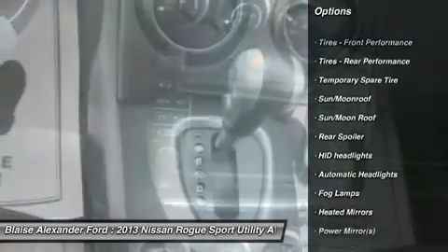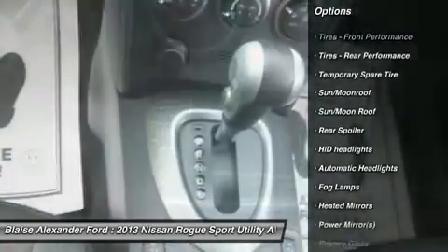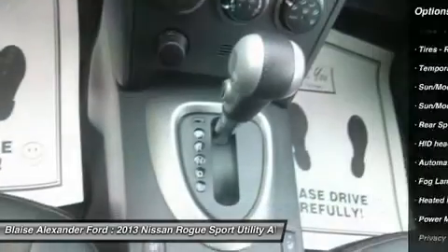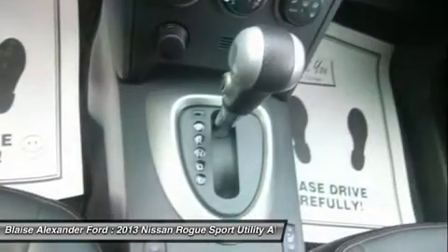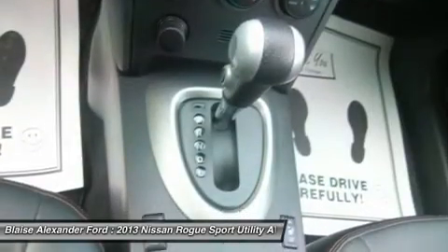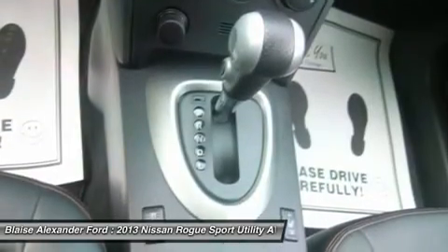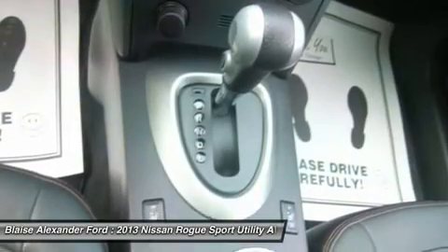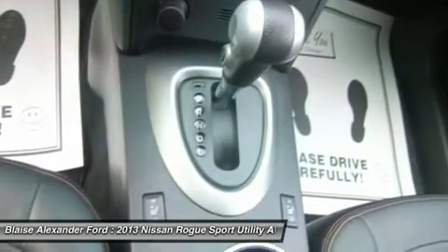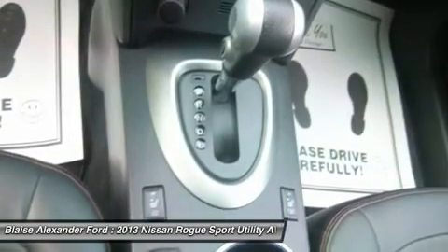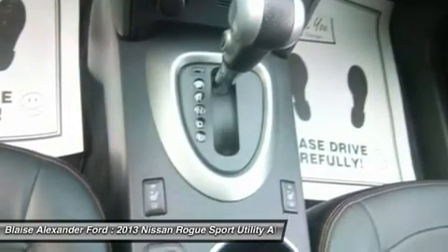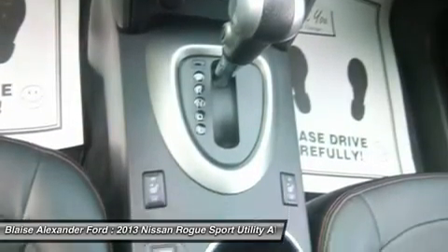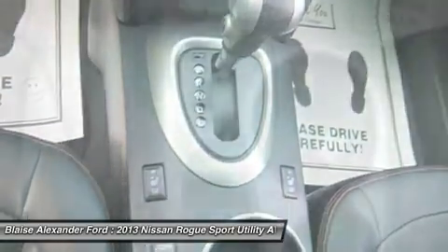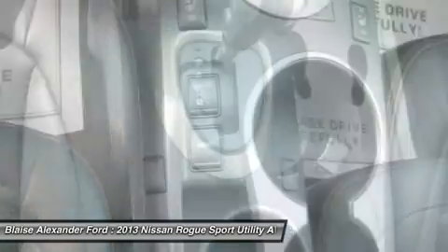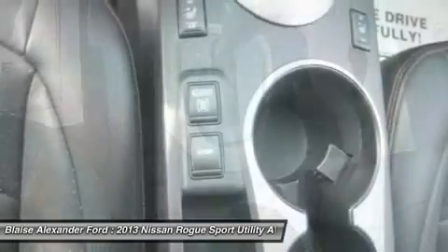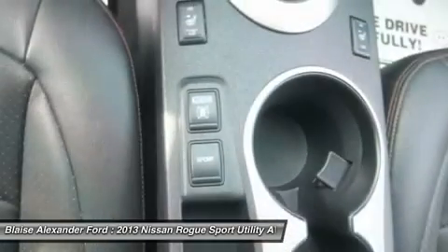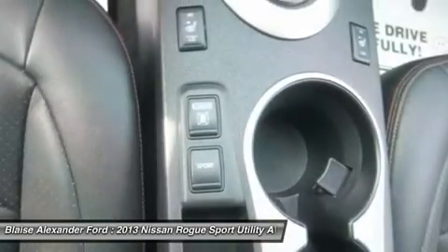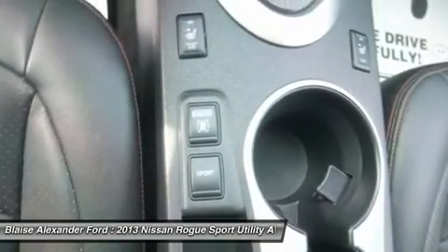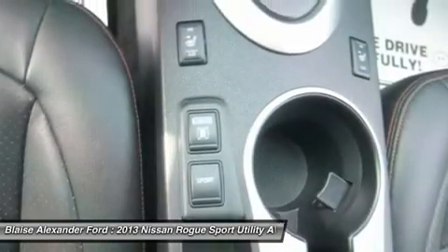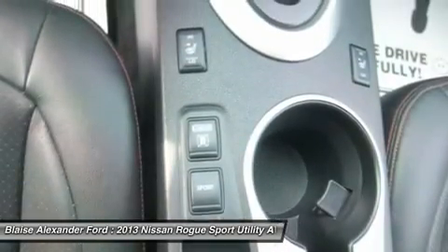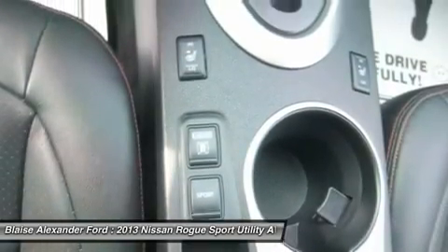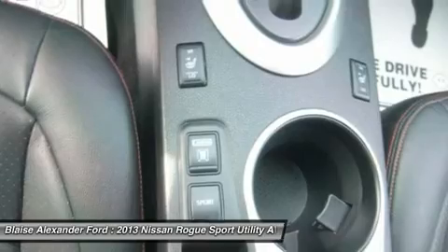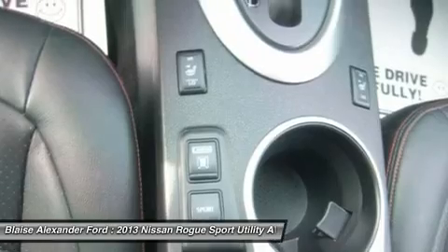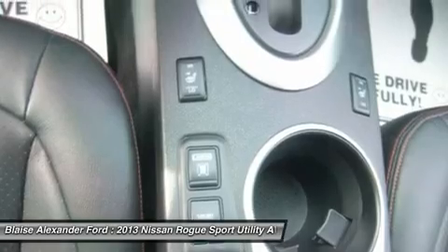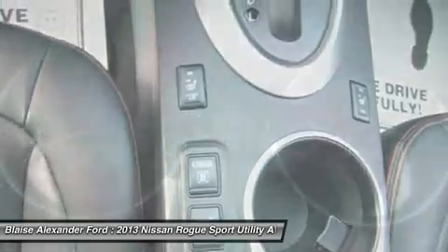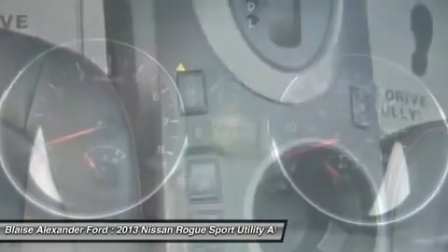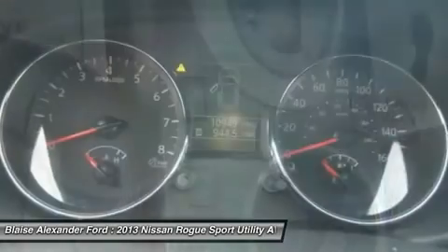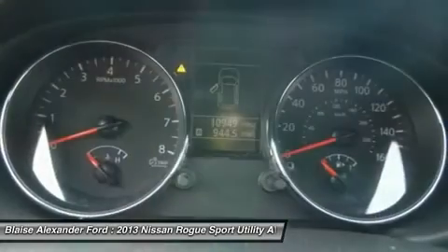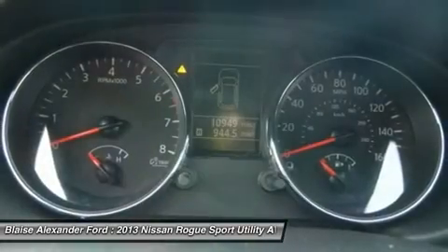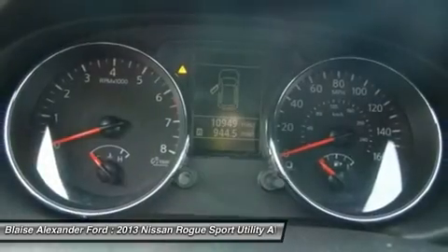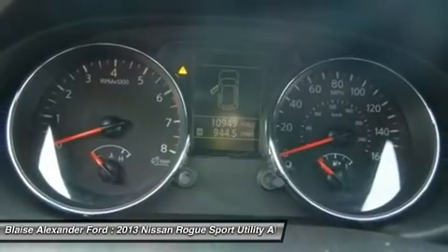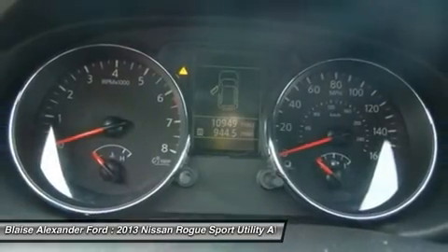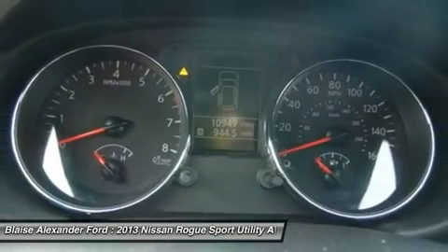Adjustable steering wheel, power steering, aluminum wheels, keyless entry, four-wheel disc brakes, and keyless start.